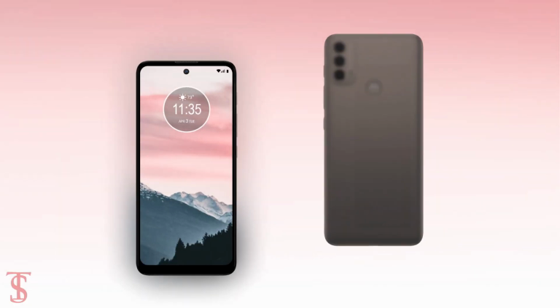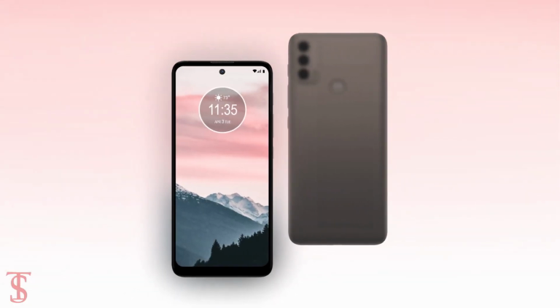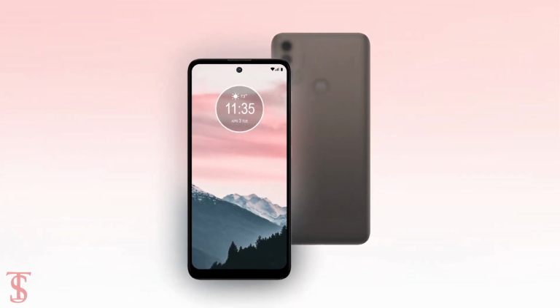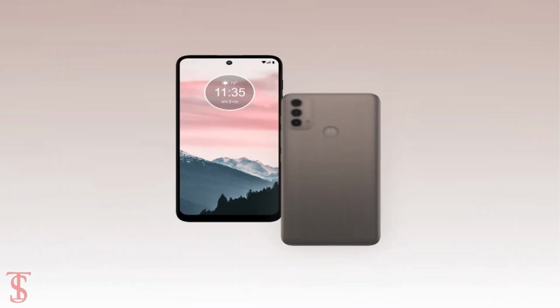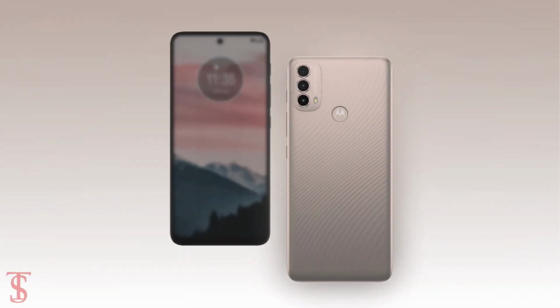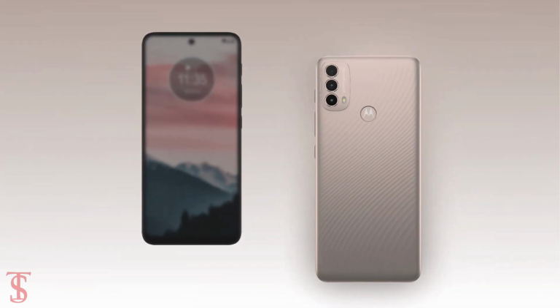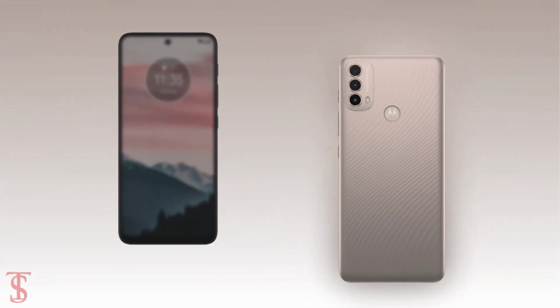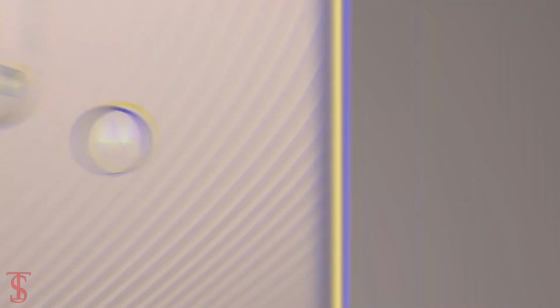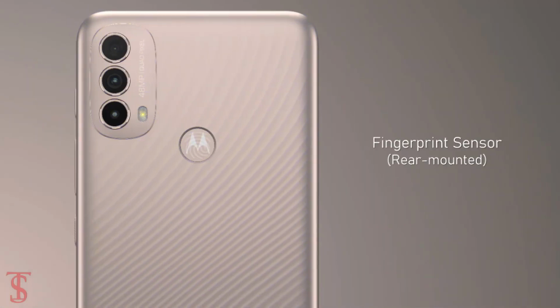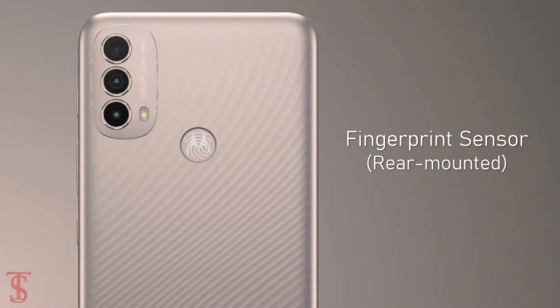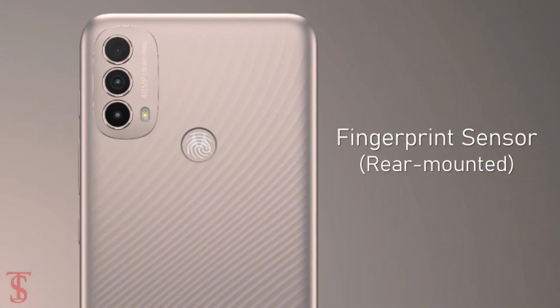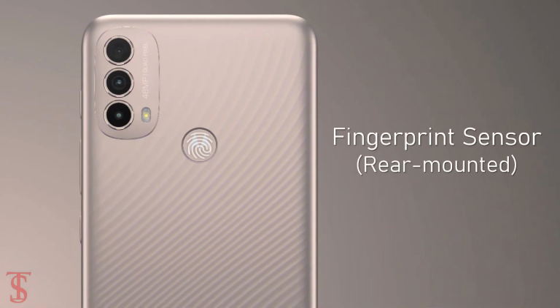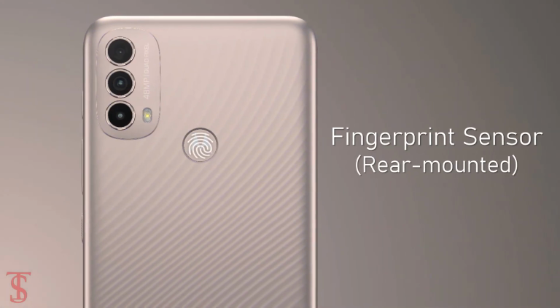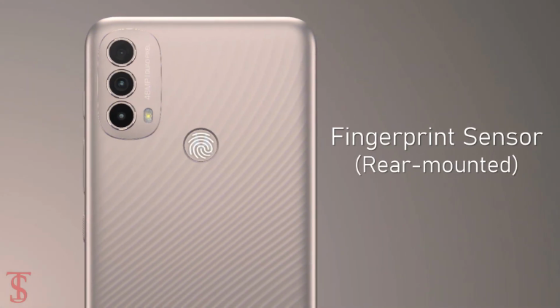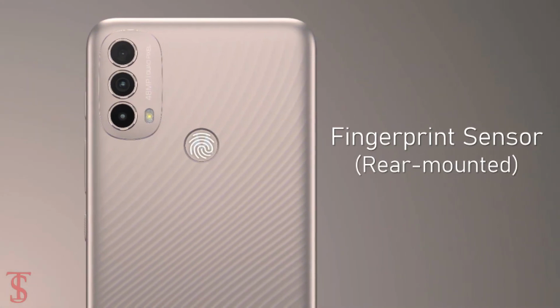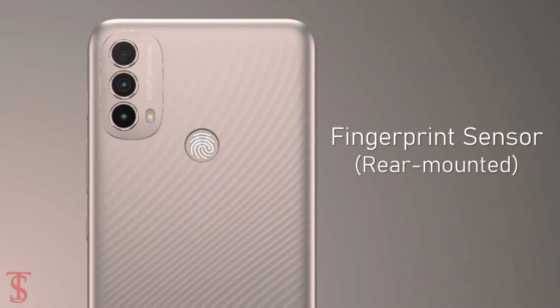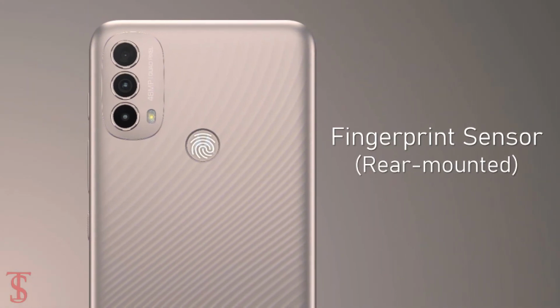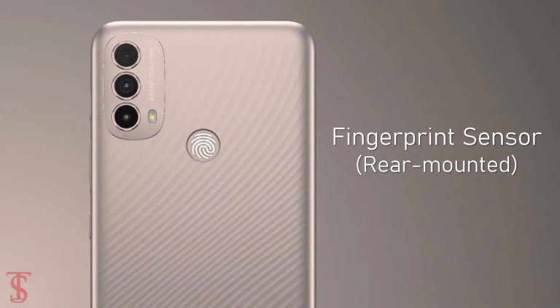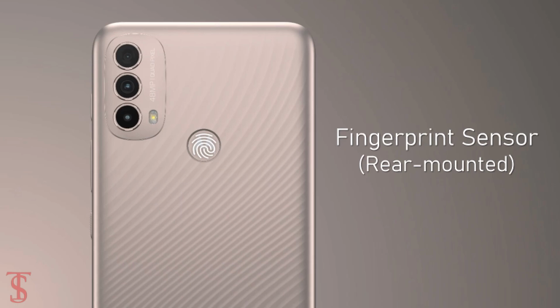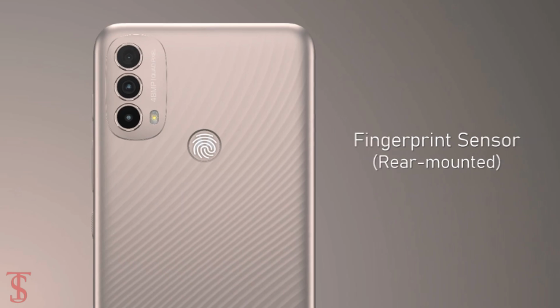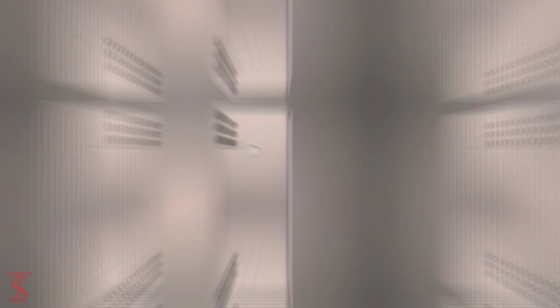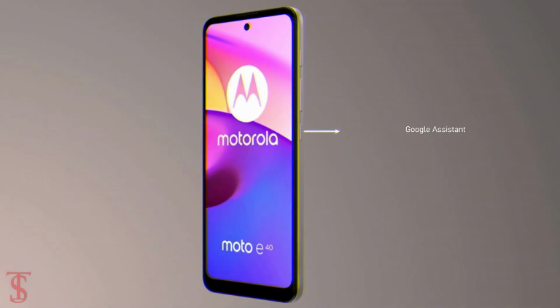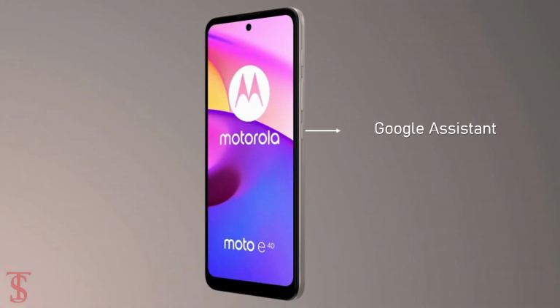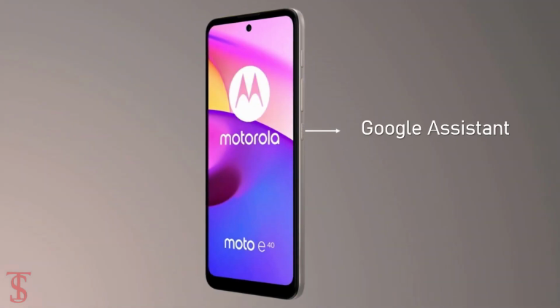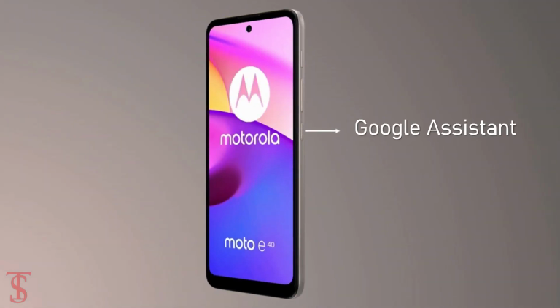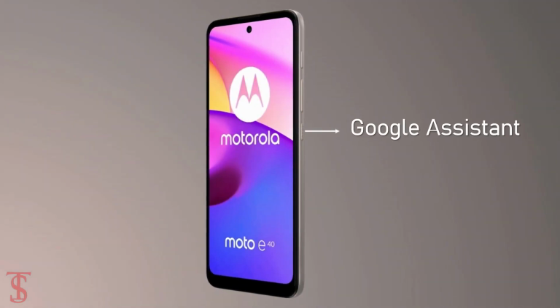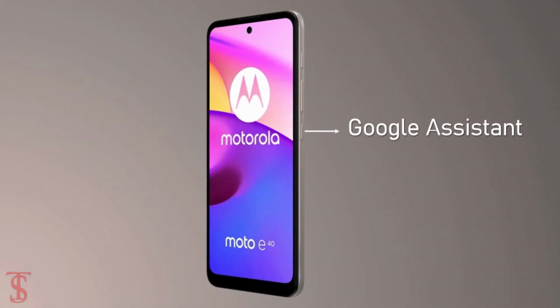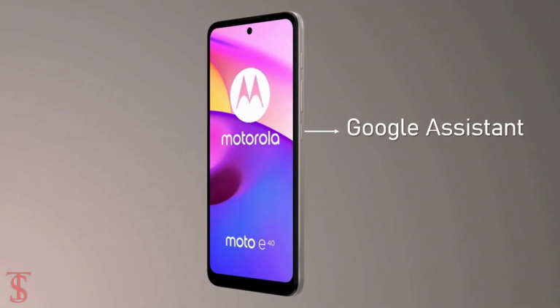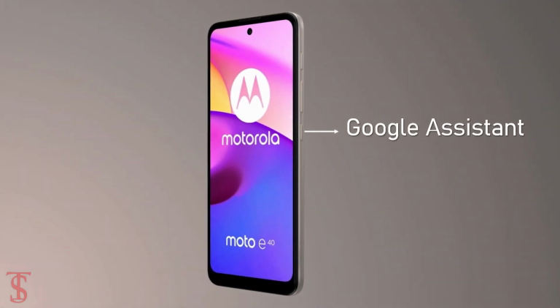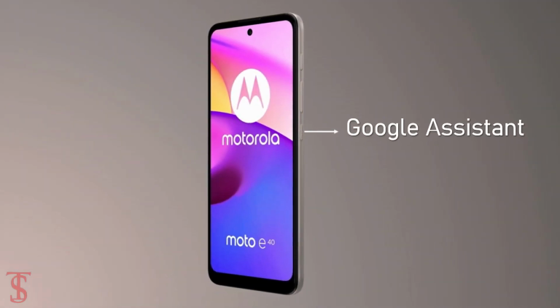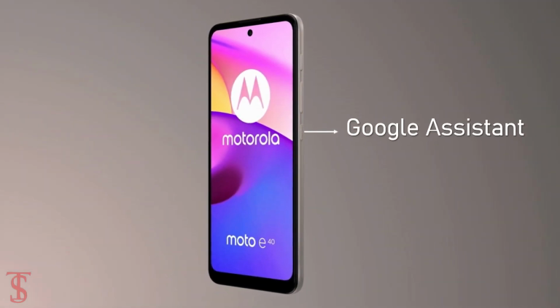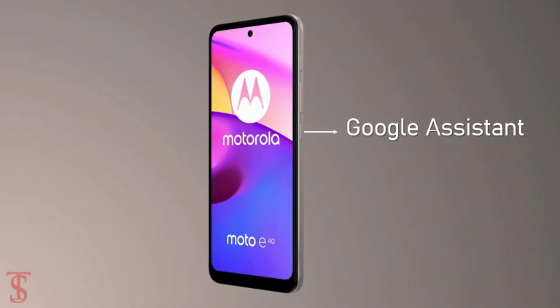Additionally, the smartphone will feature a side-mounted fingerprint sensor for authentication, and it will also have a dedicated Google Assistant button for better voice control.